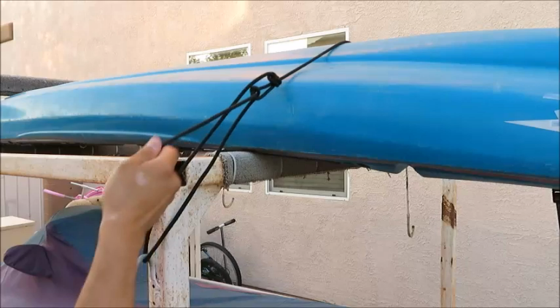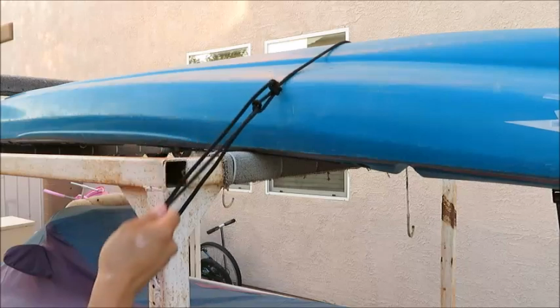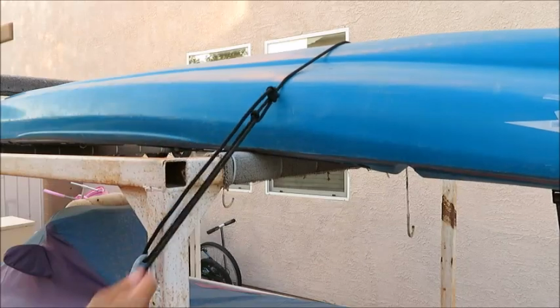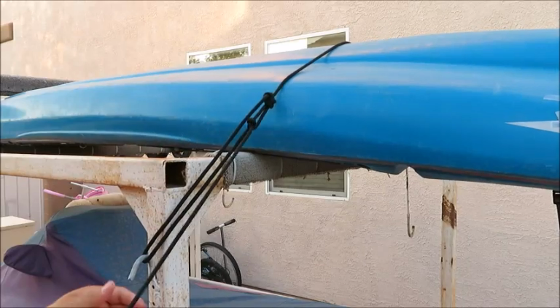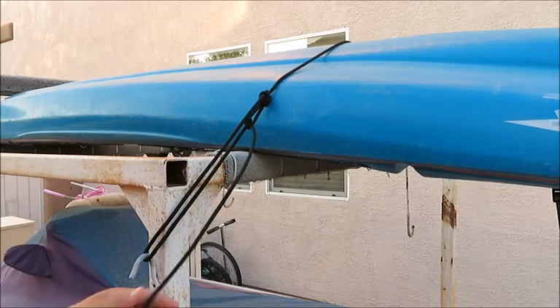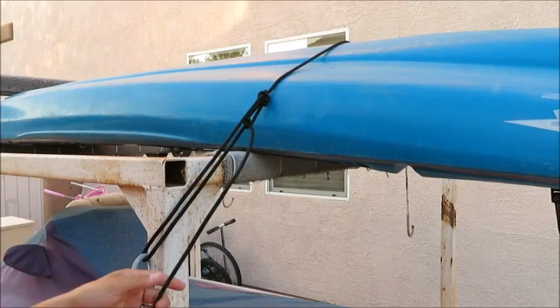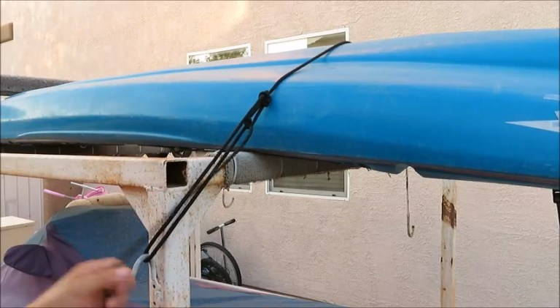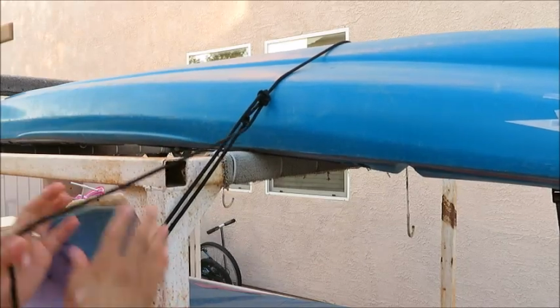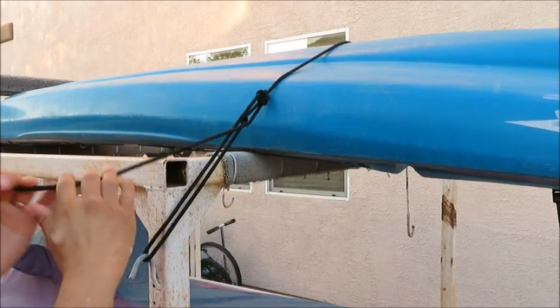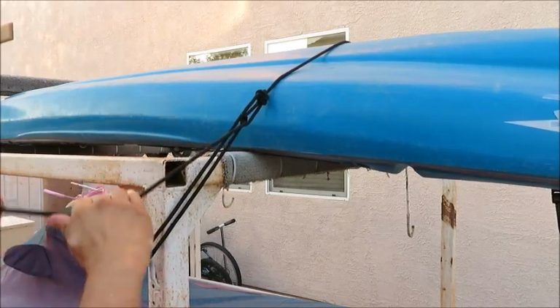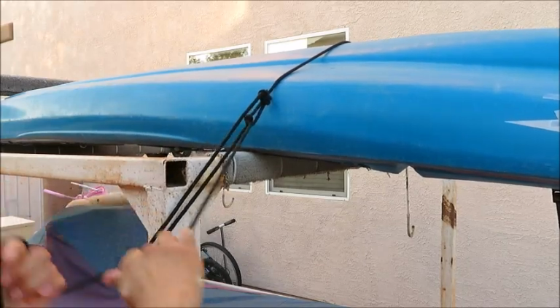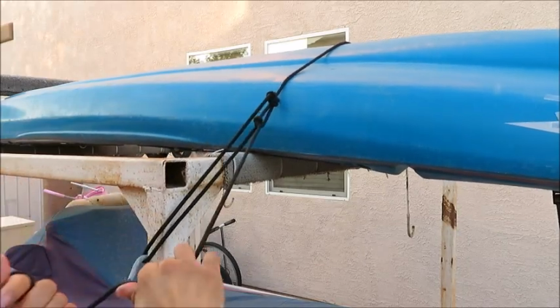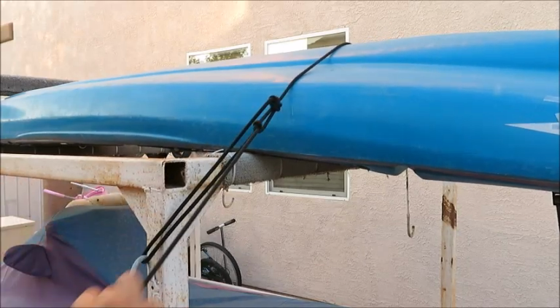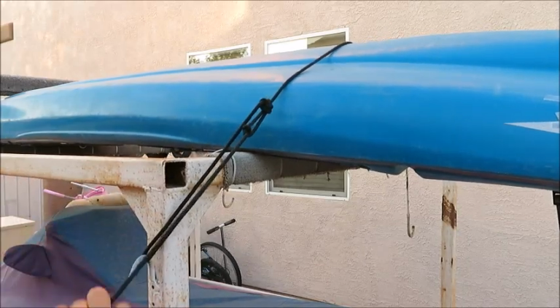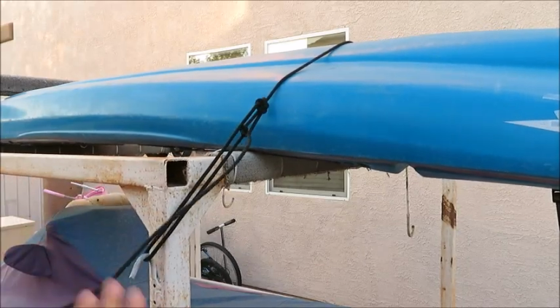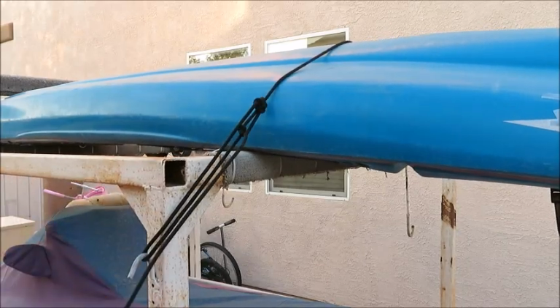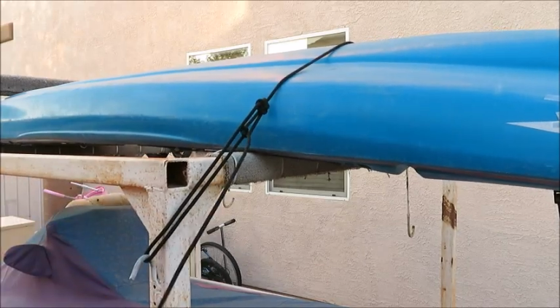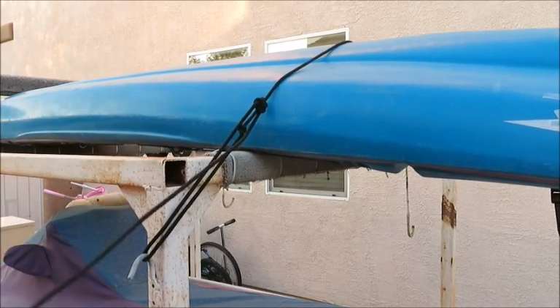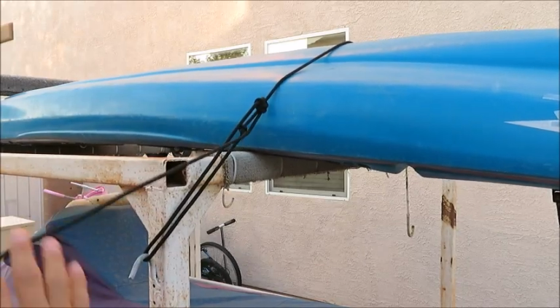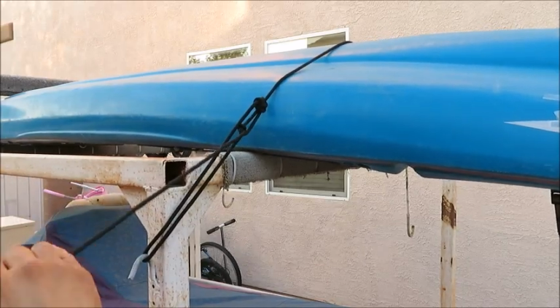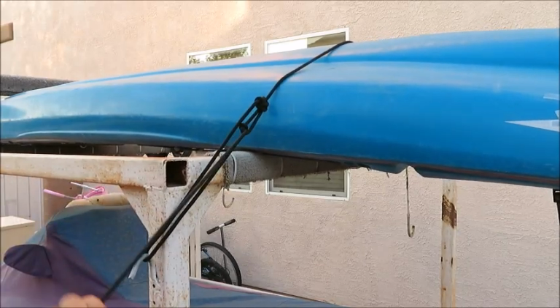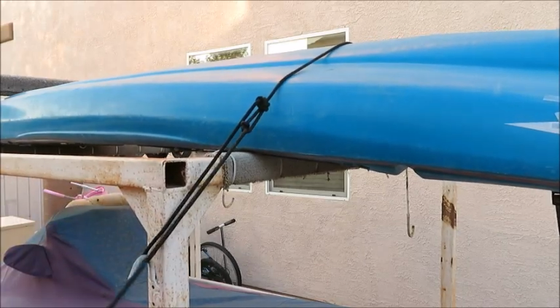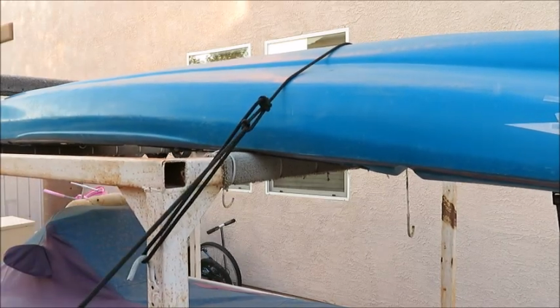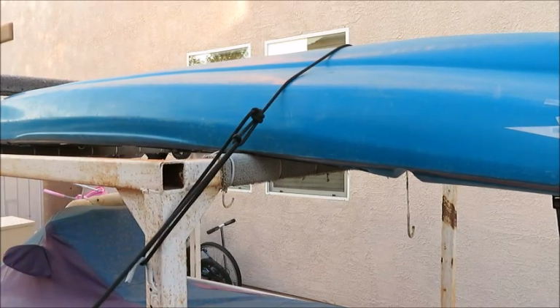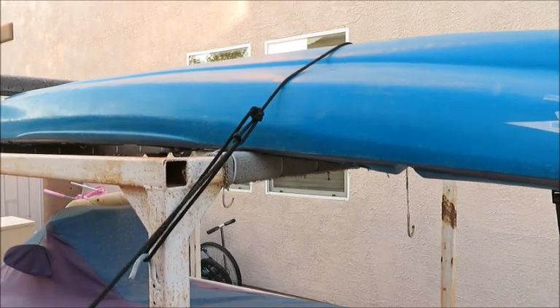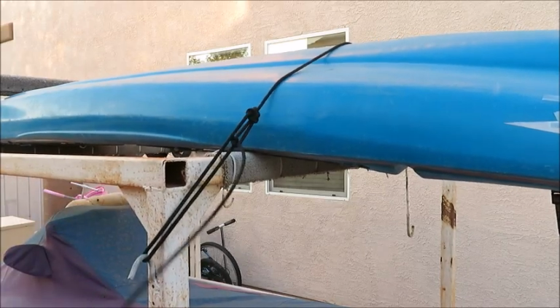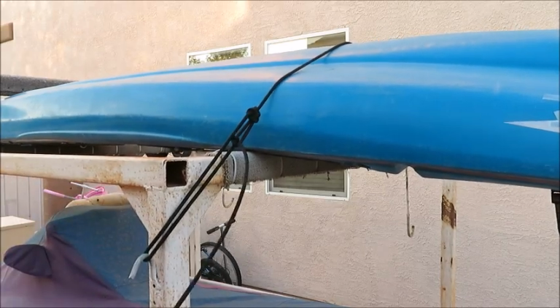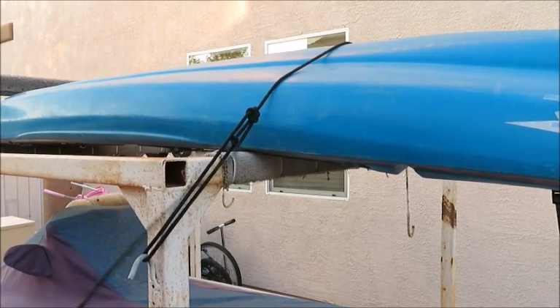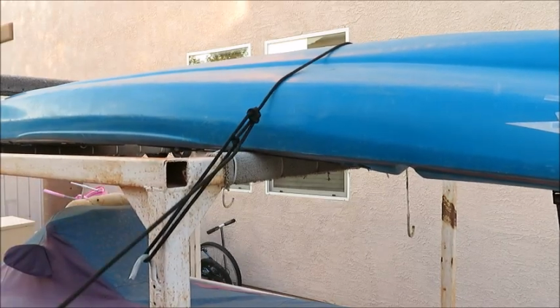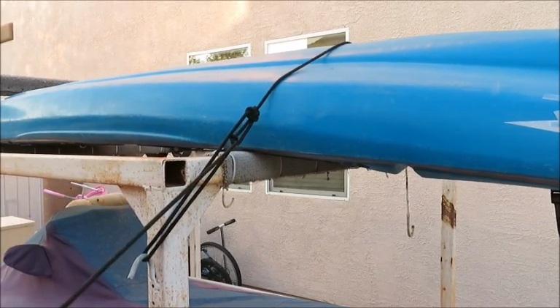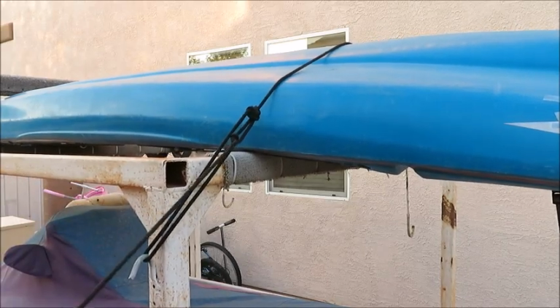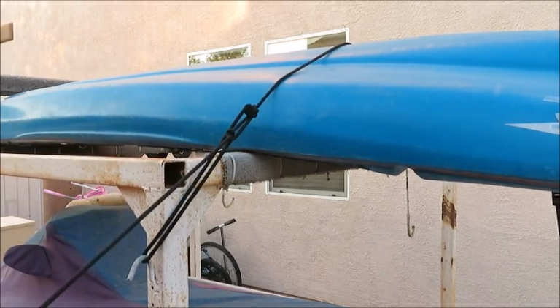And now when I pull on this, it's going to lock in every bit of tension that I put in.